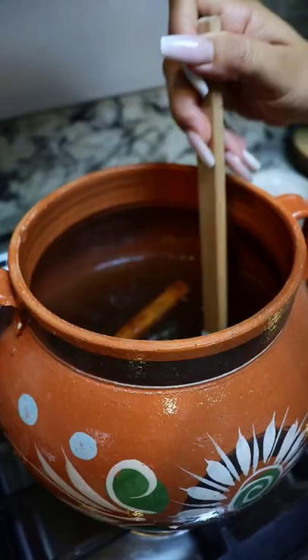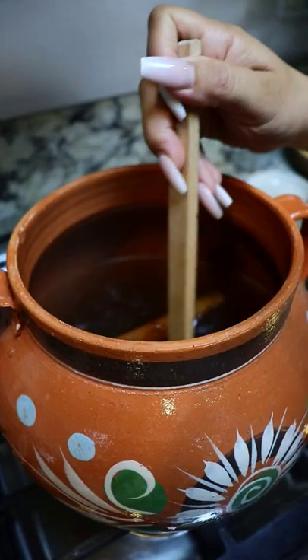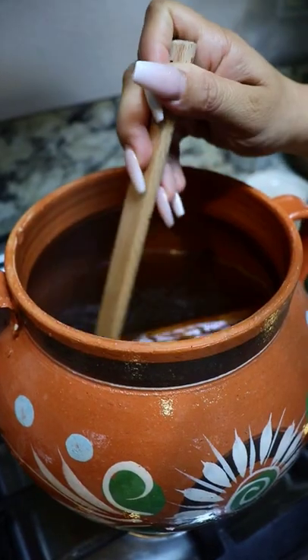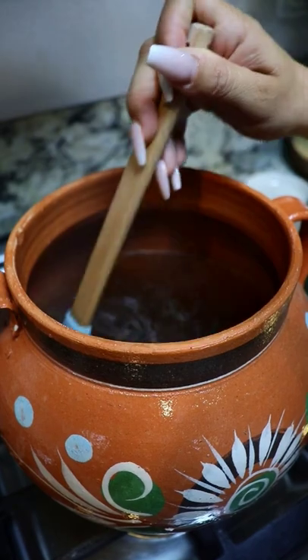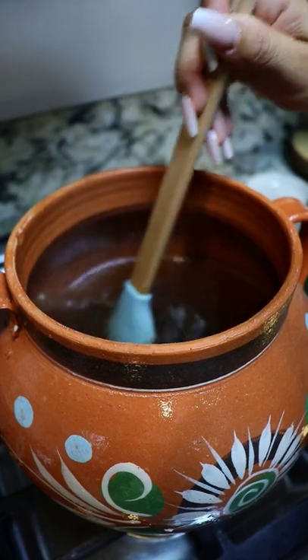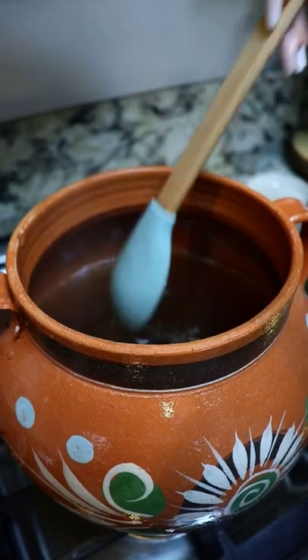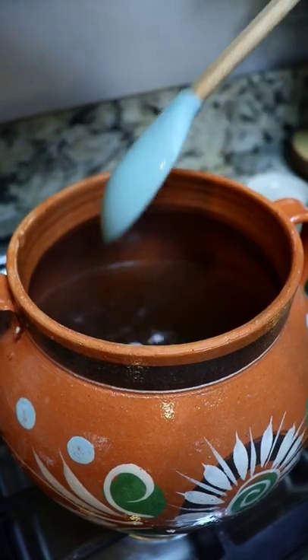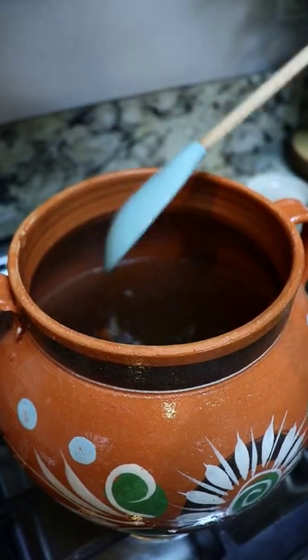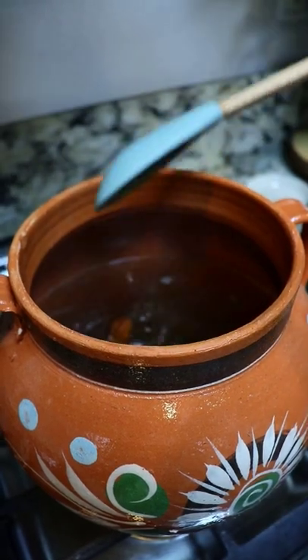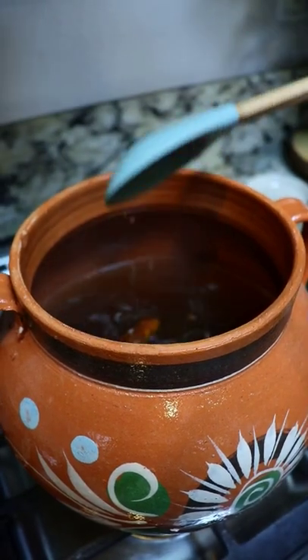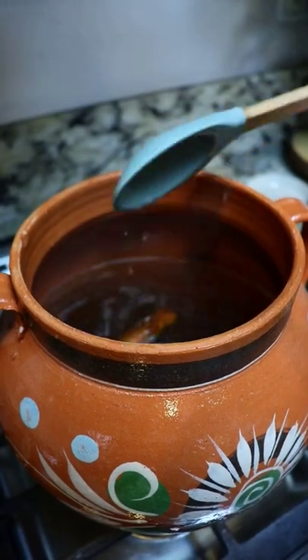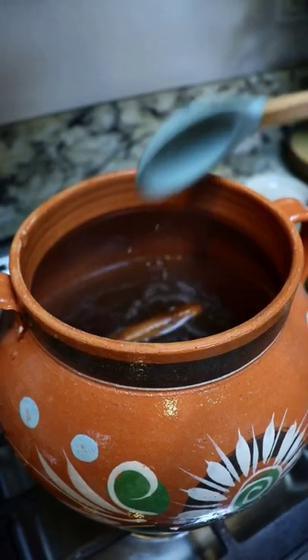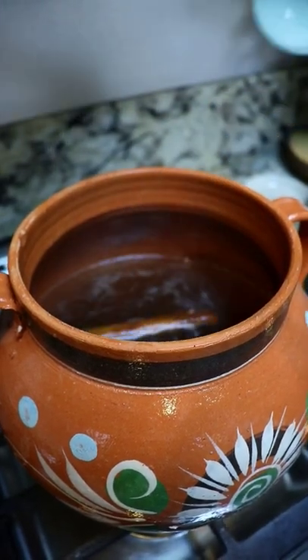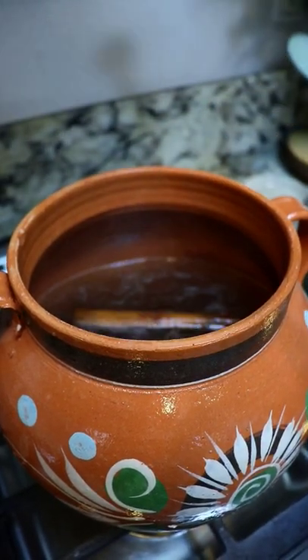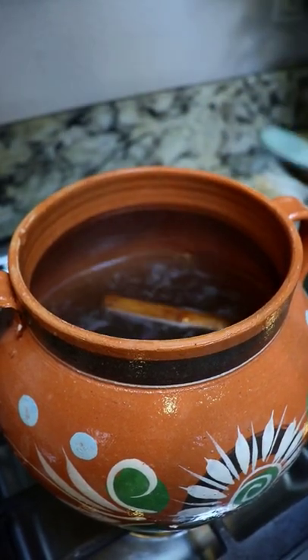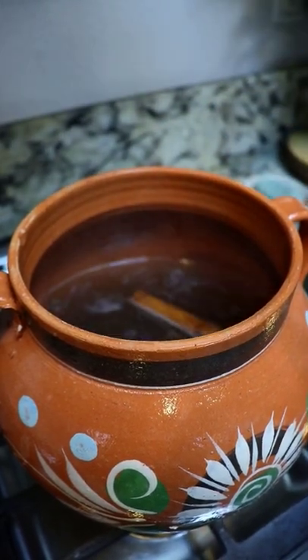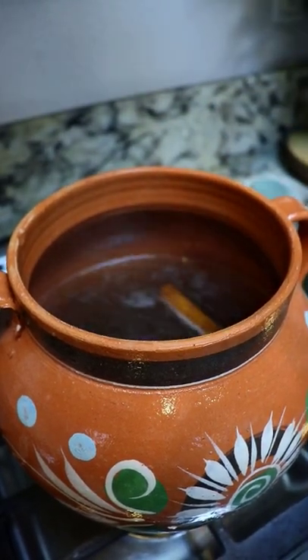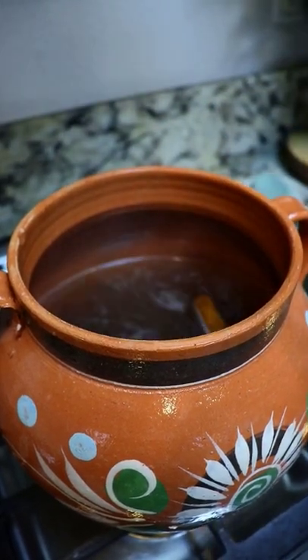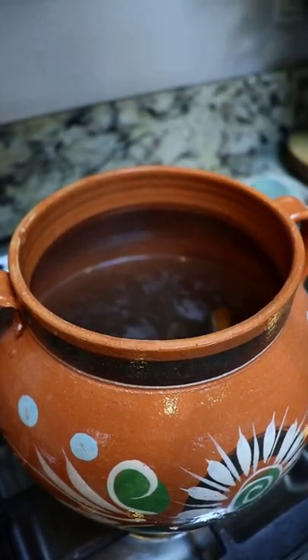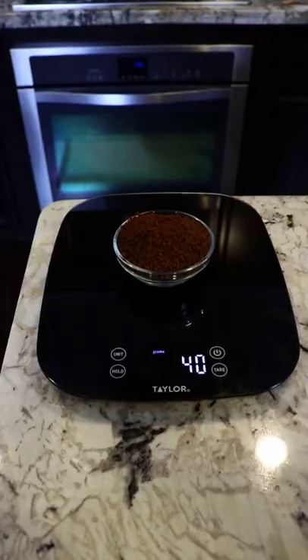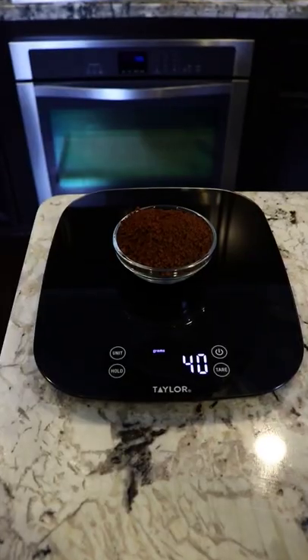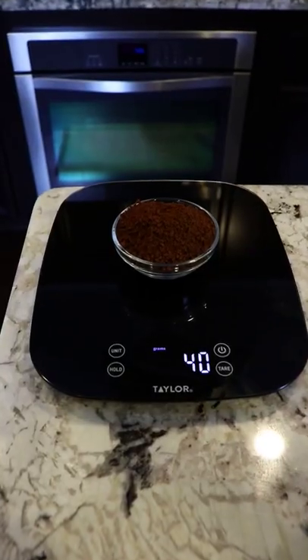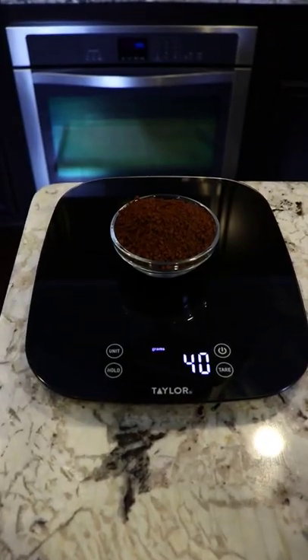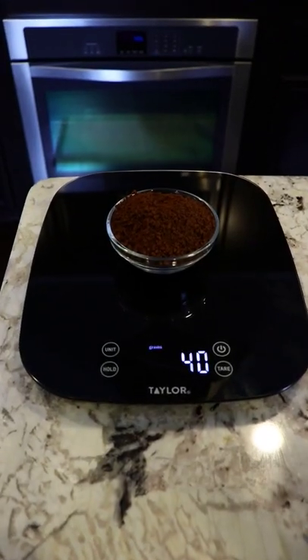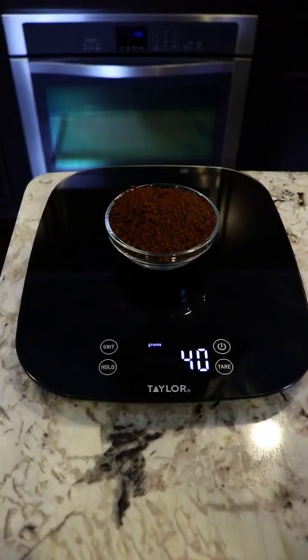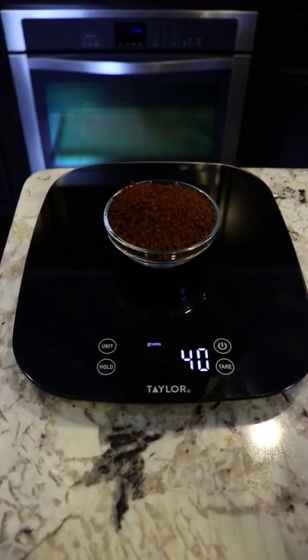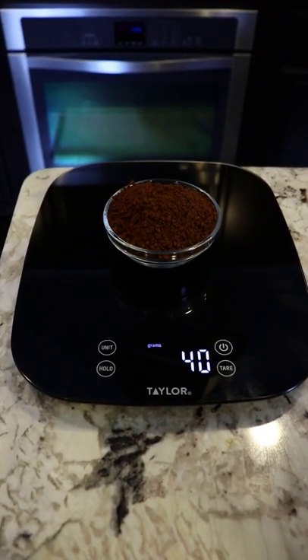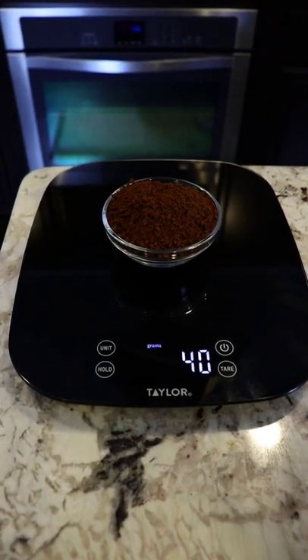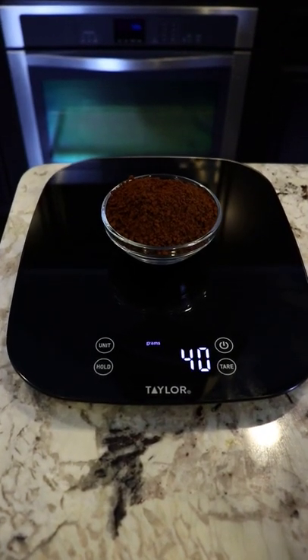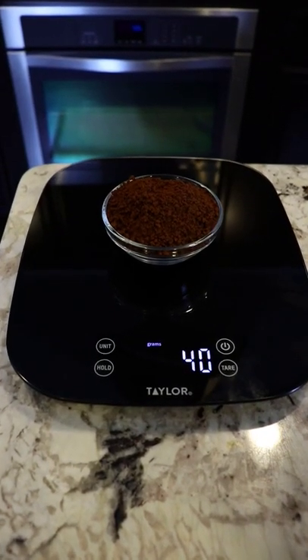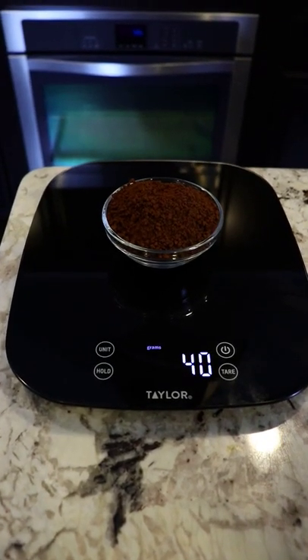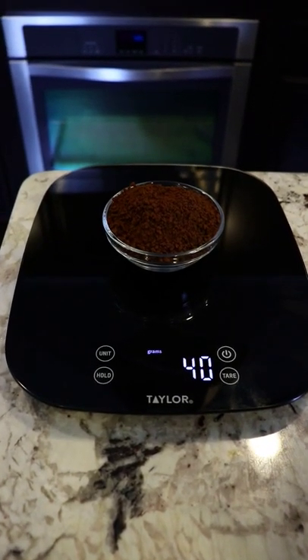Now we give it a mix and let it simmer for 25 minutes. I'm gonna be using 40 grams of instant coffee.